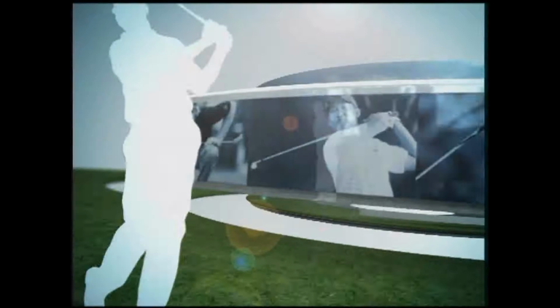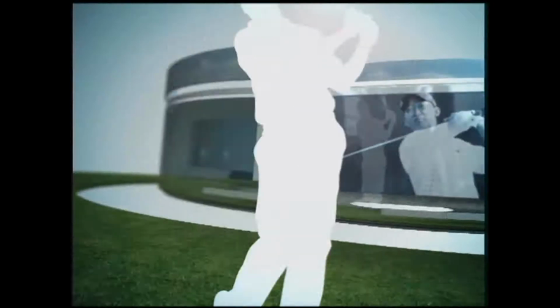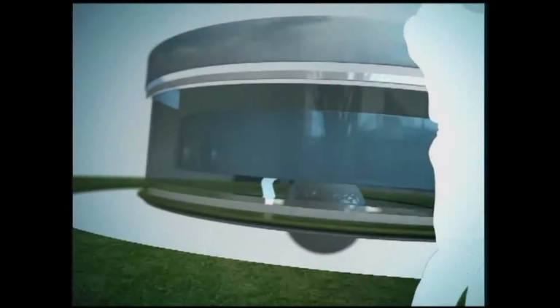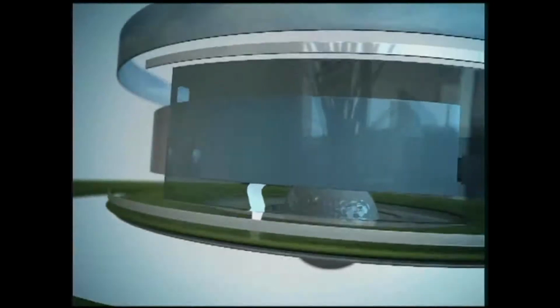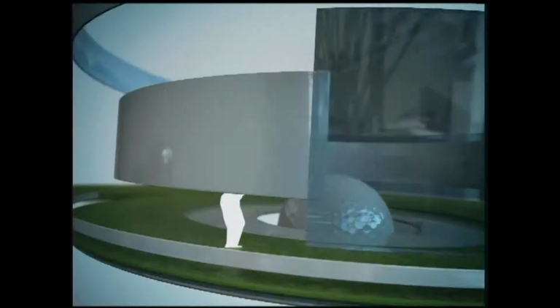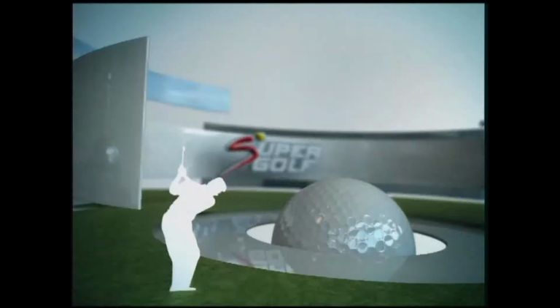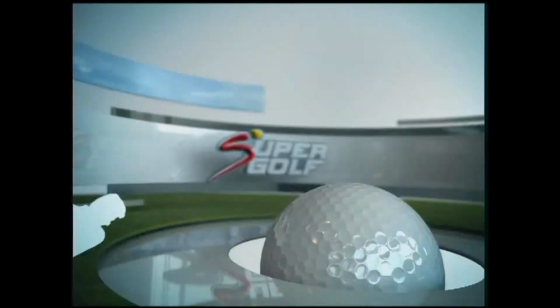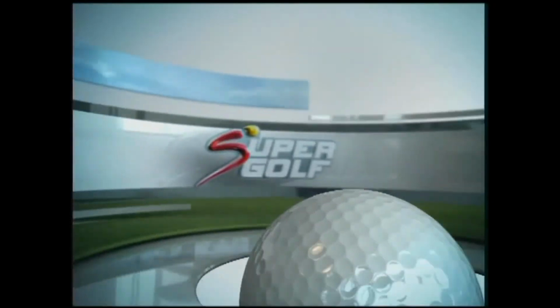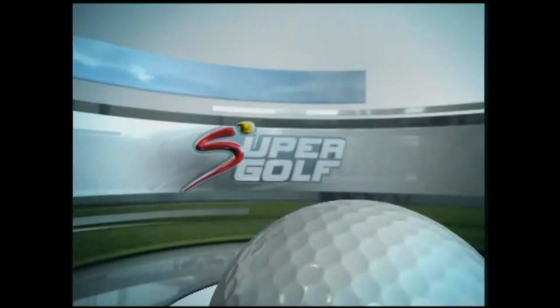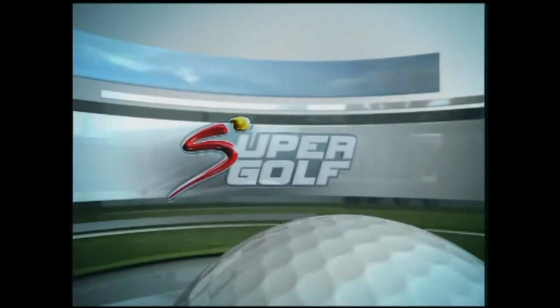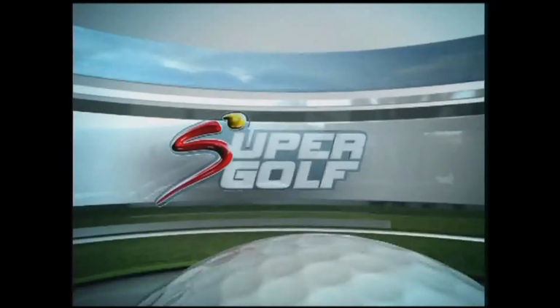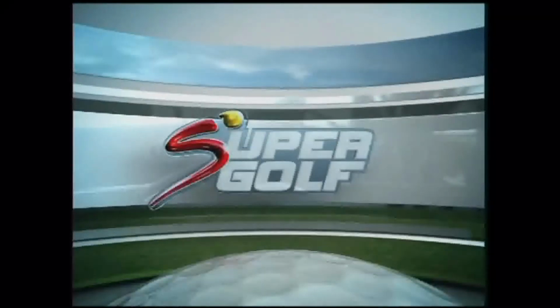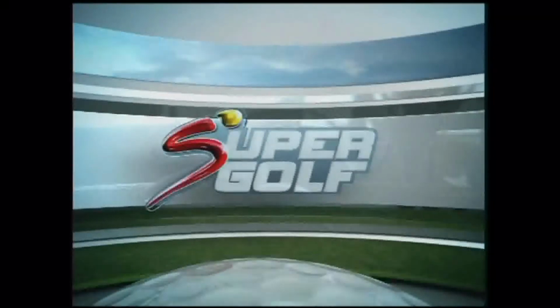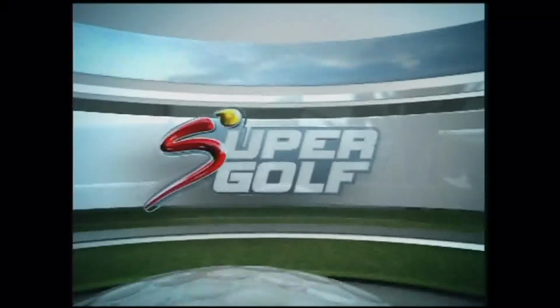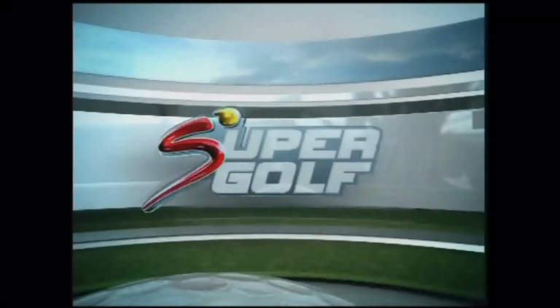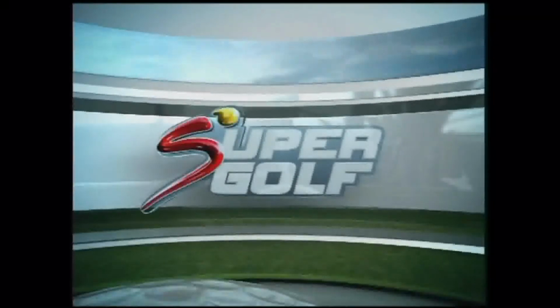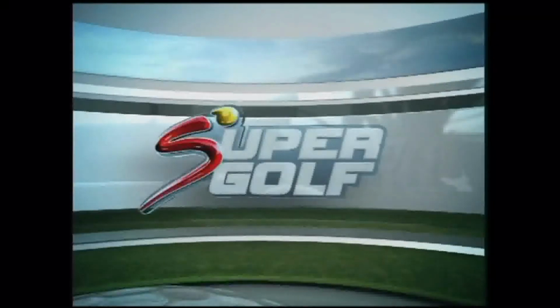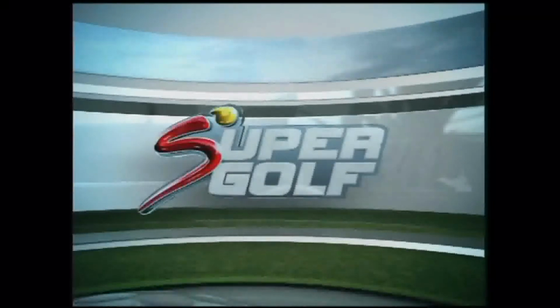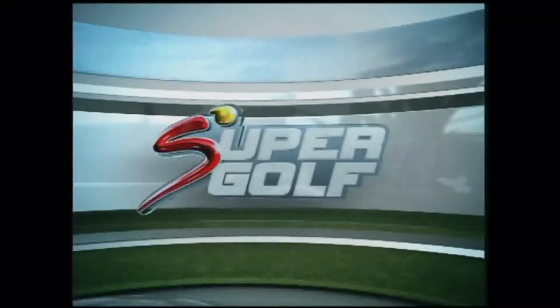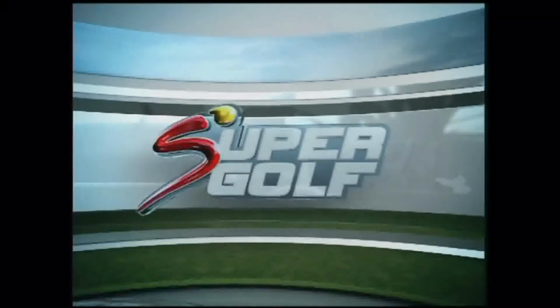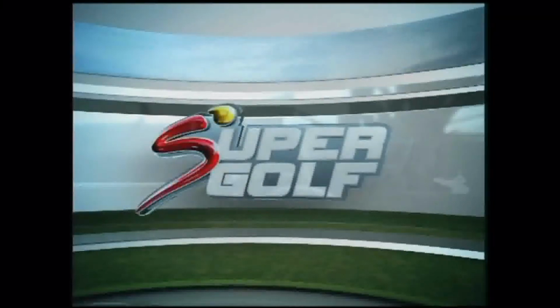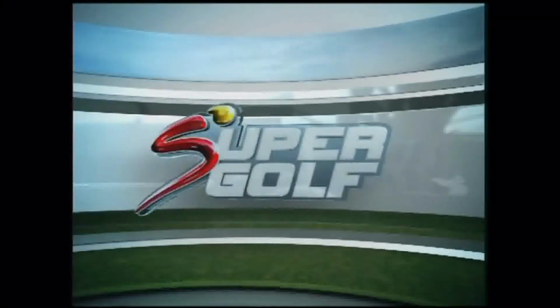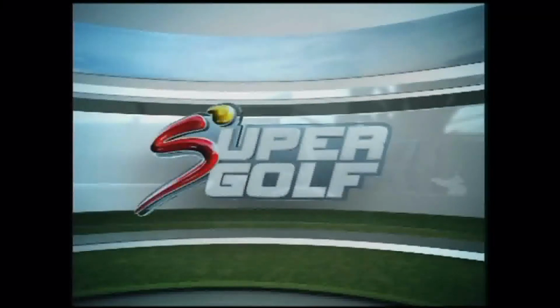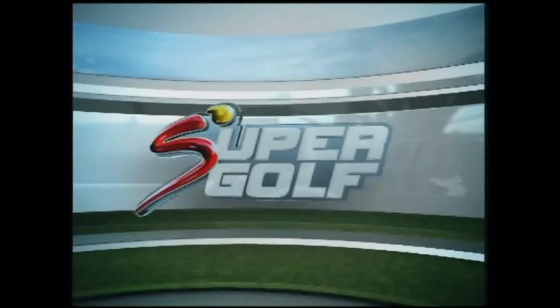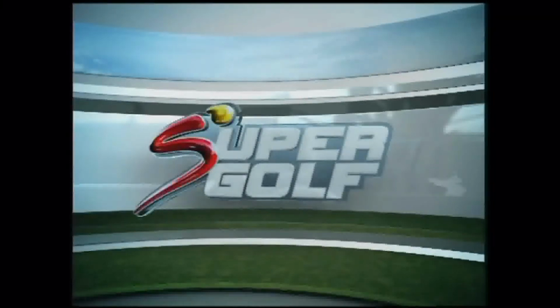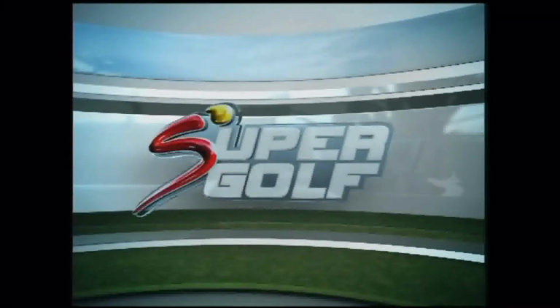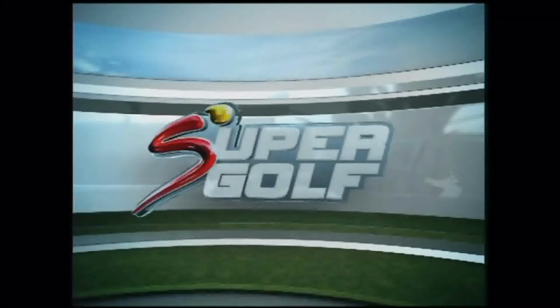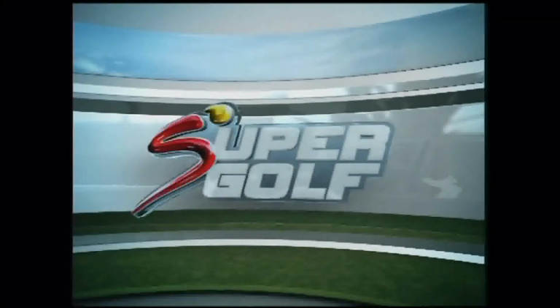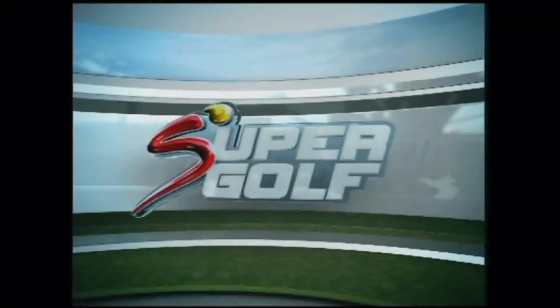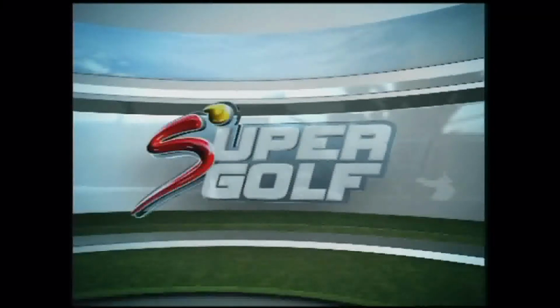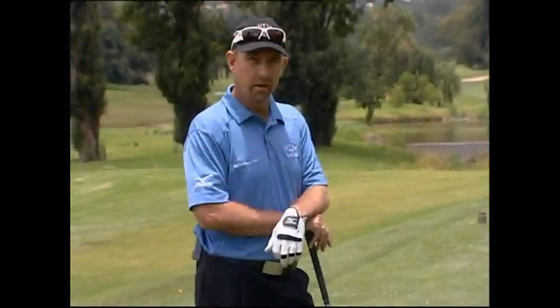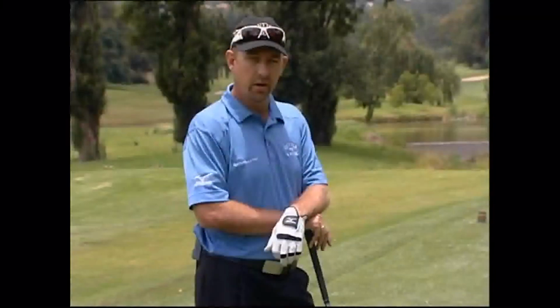Michael Schultz showed us how to play underwater. Let's see what he's got in his bag this week.